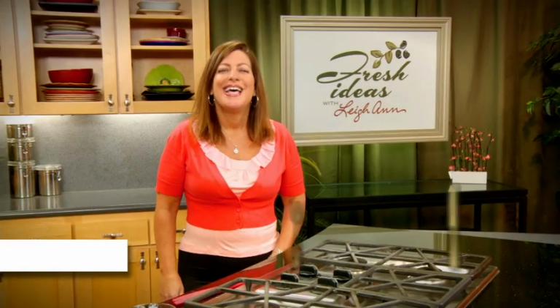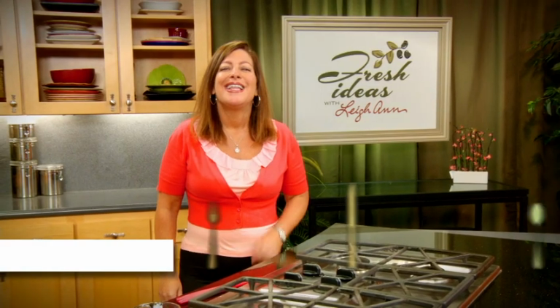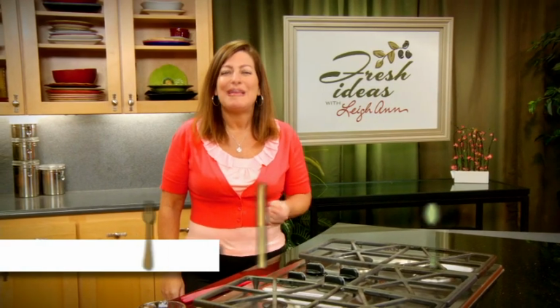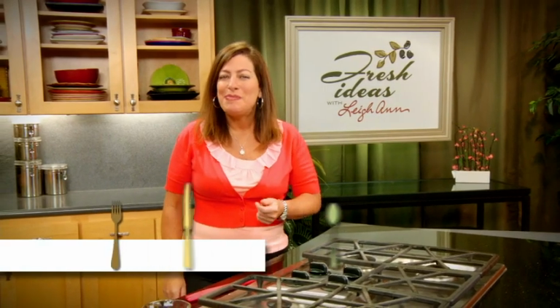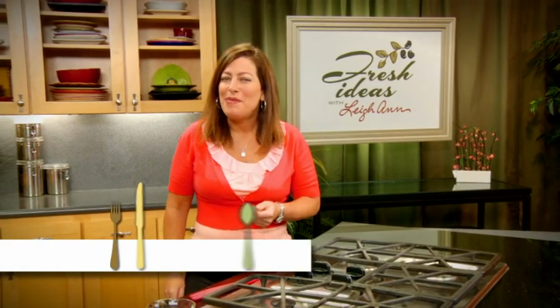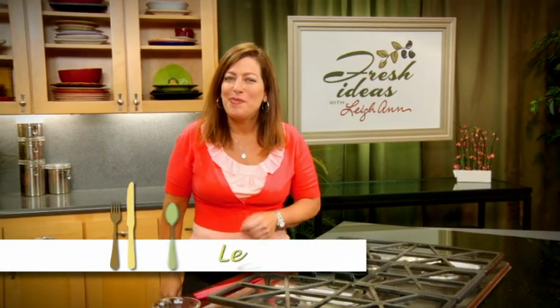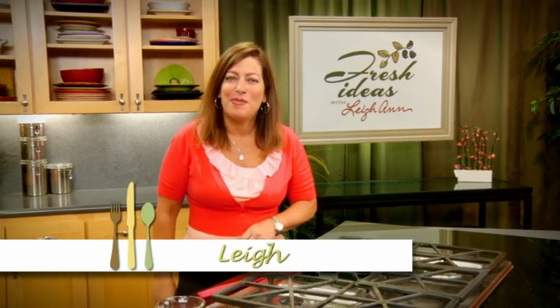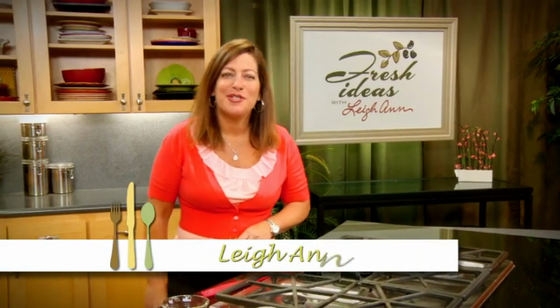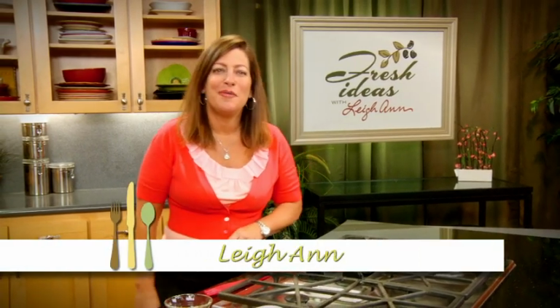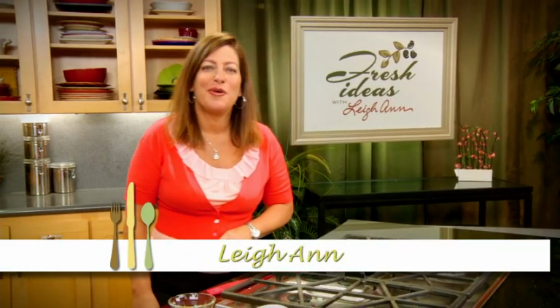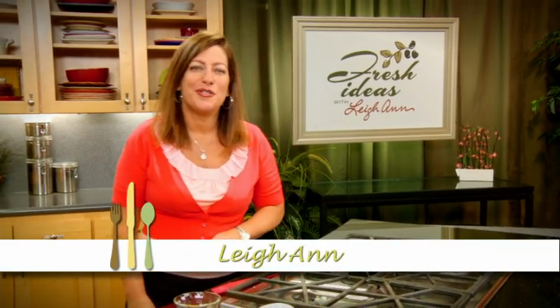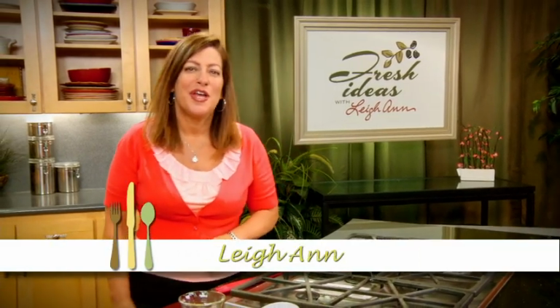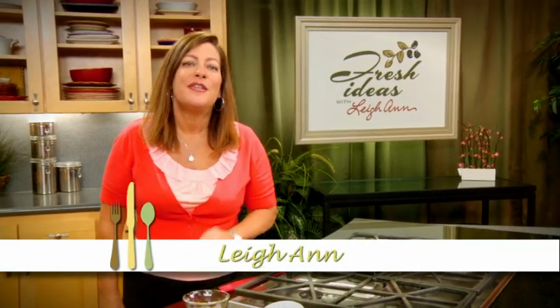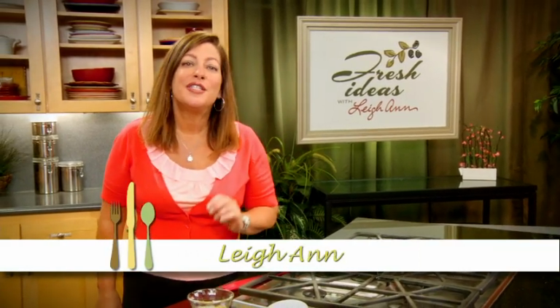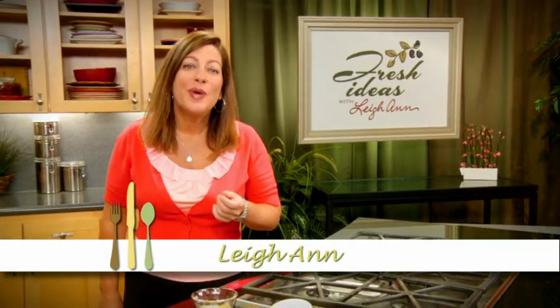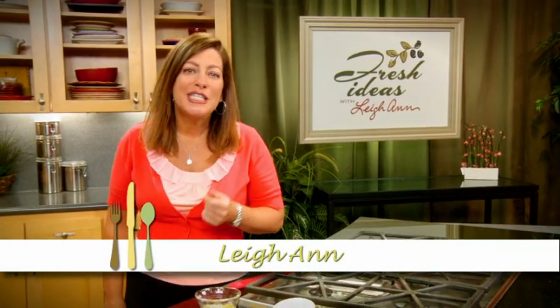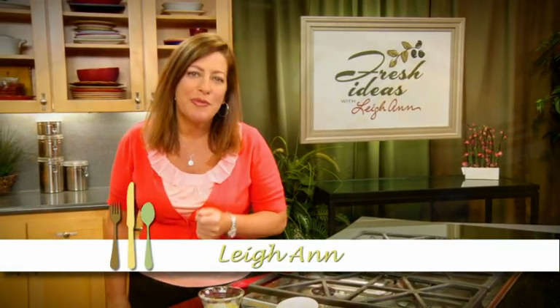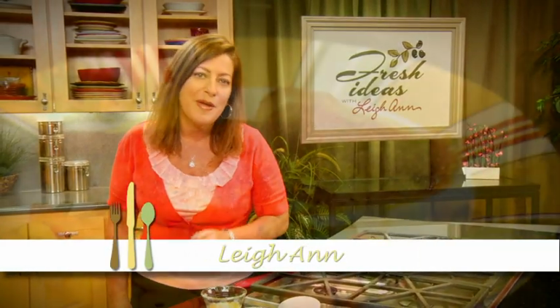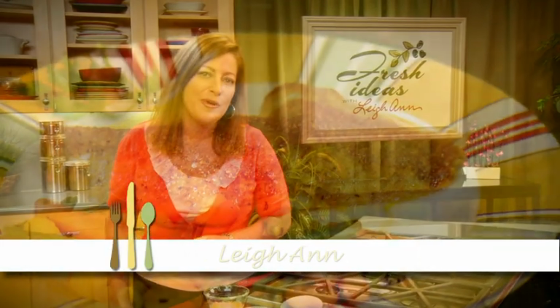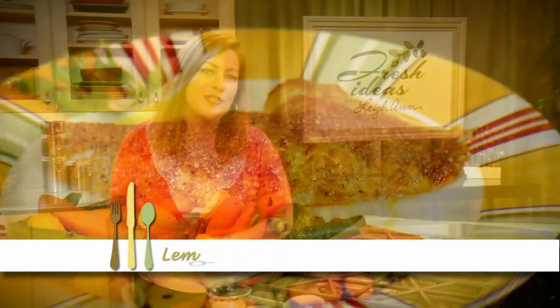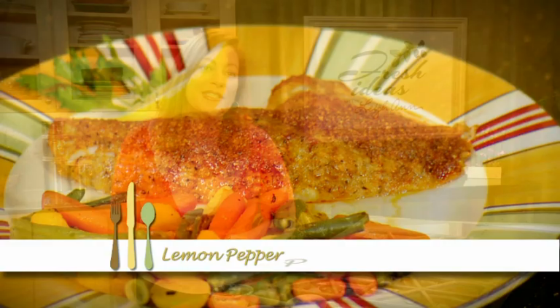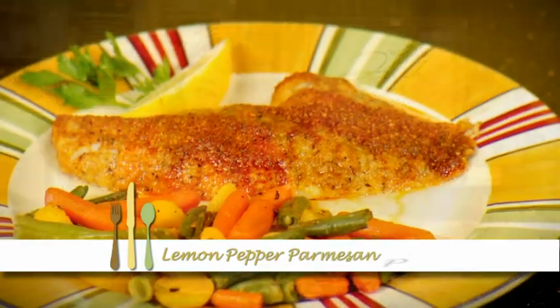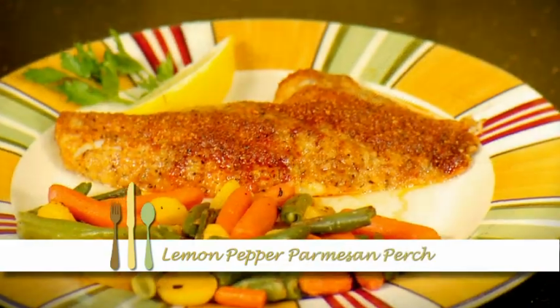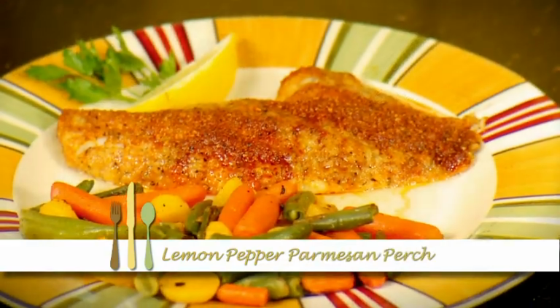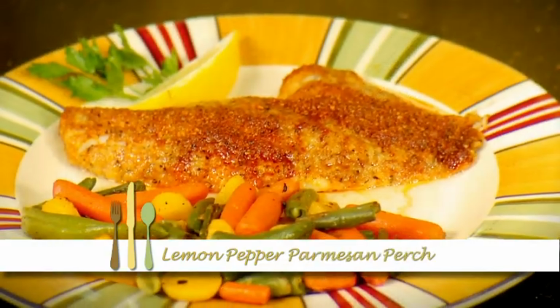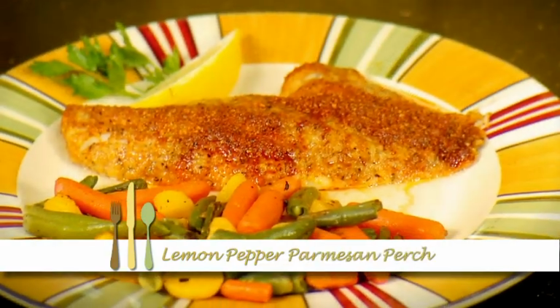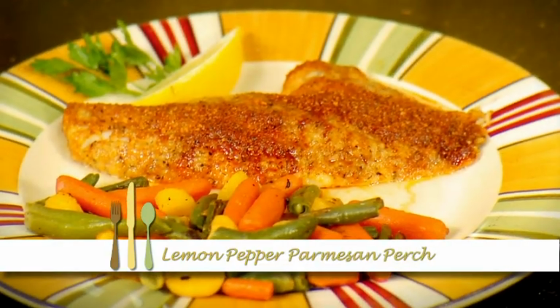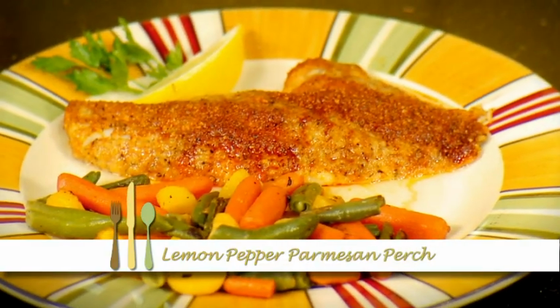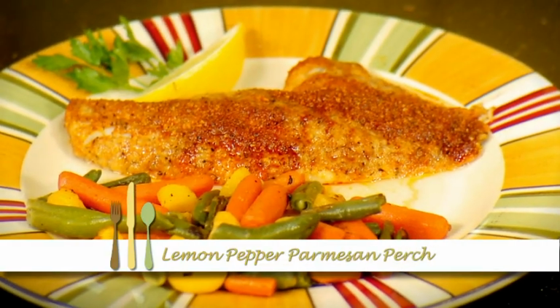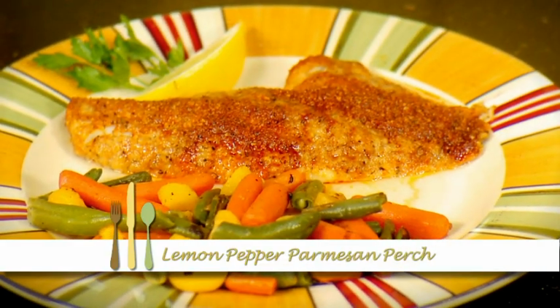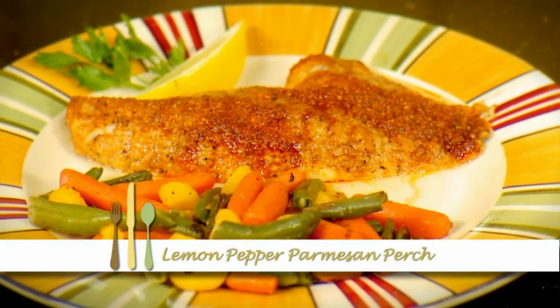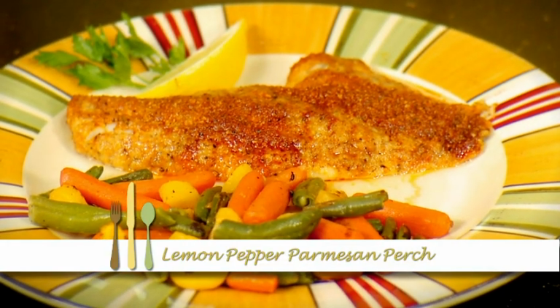Lemon Pepper Parmesan Perch. This quick to prepare perch is kid-friendly too. Let's get started.